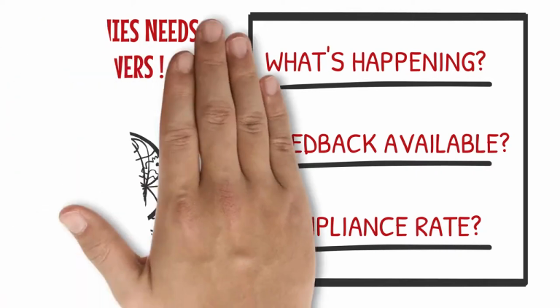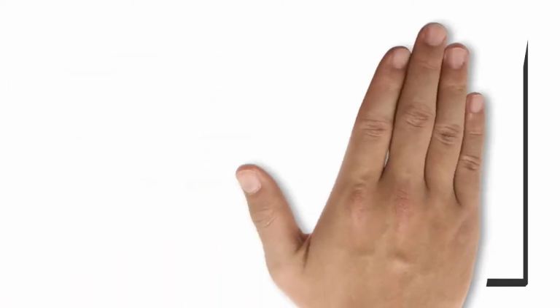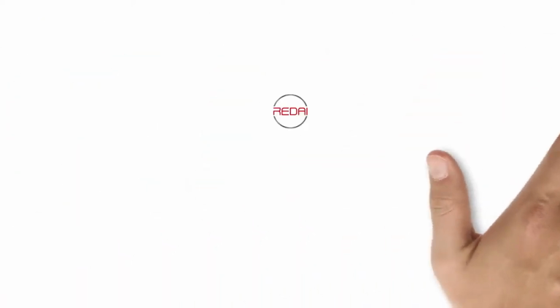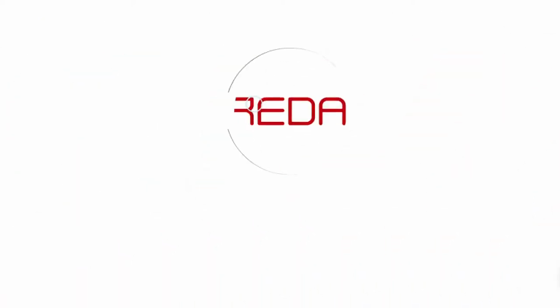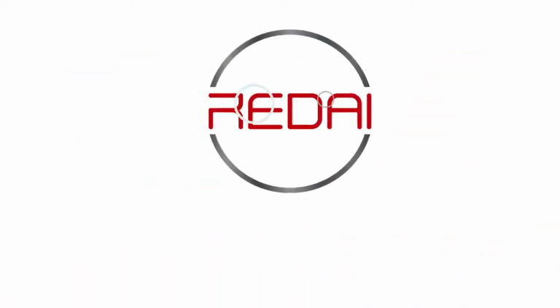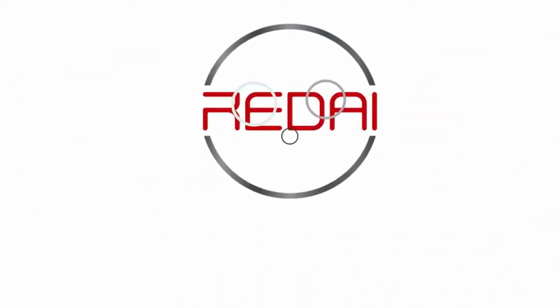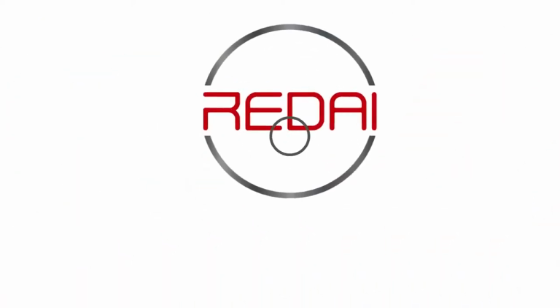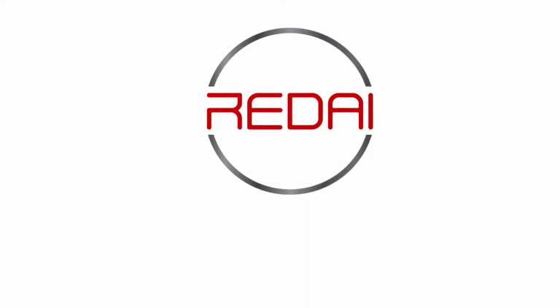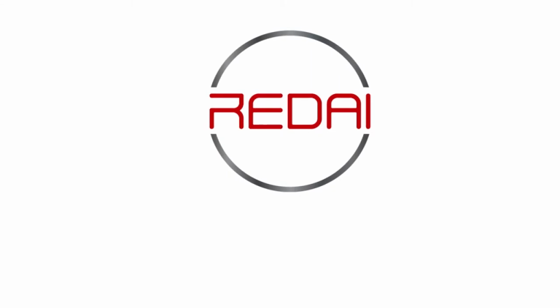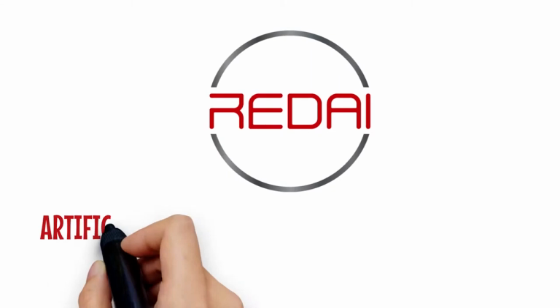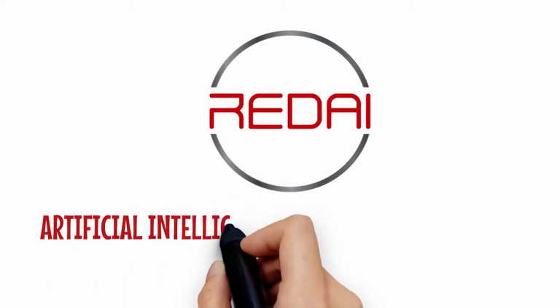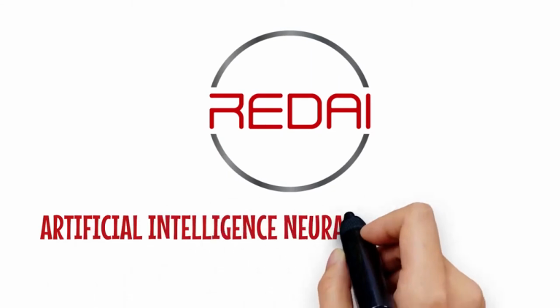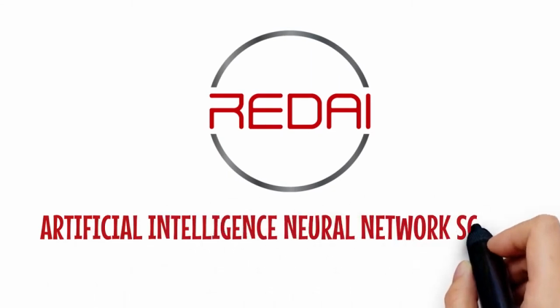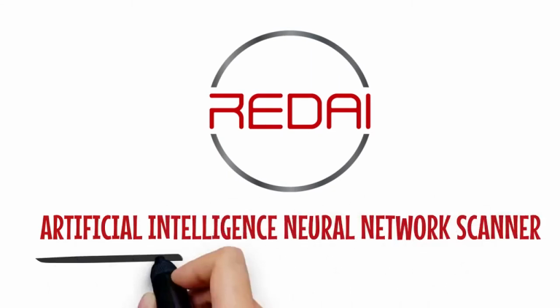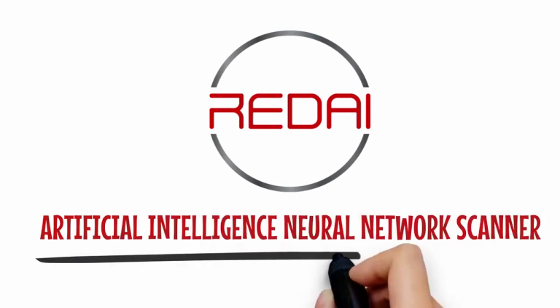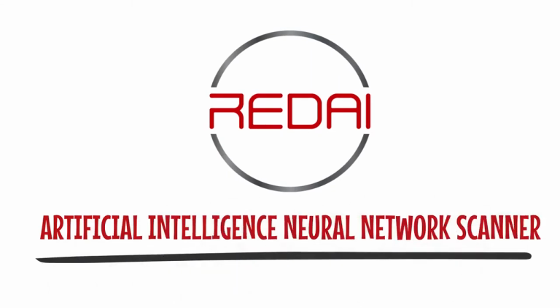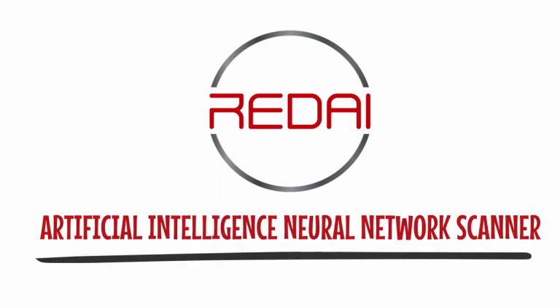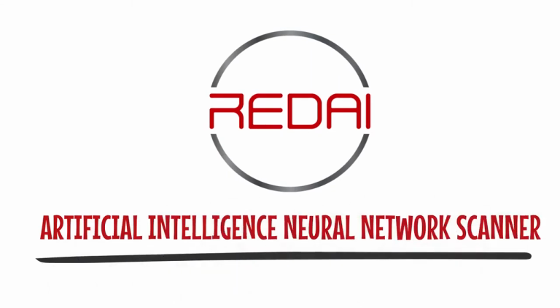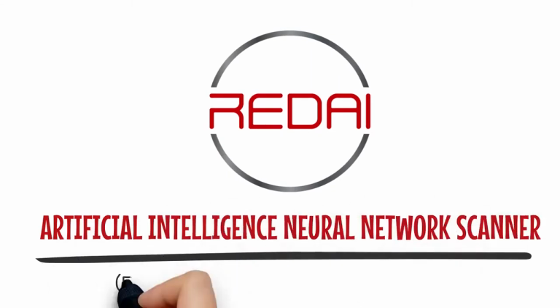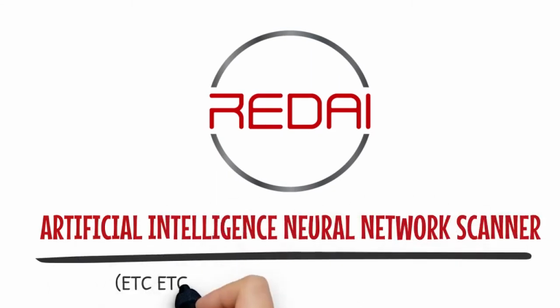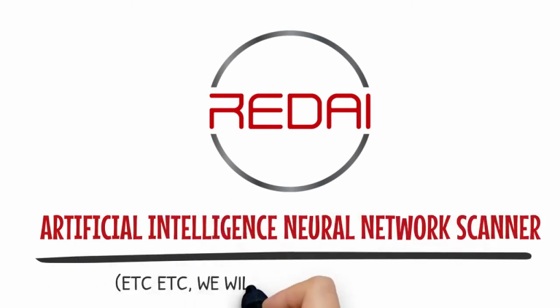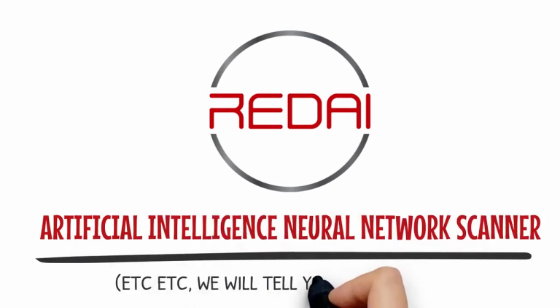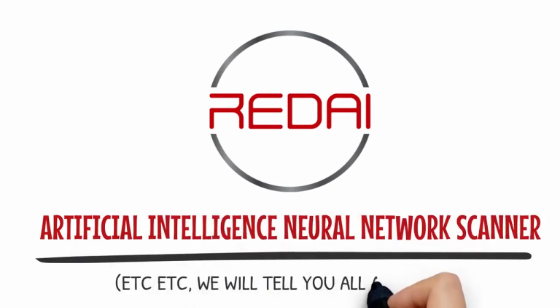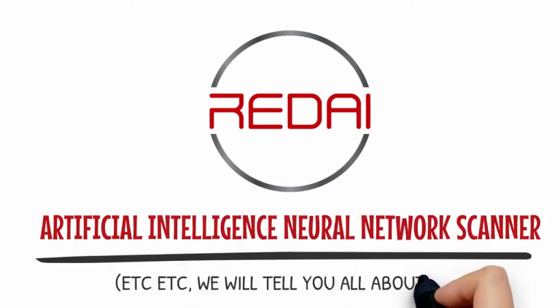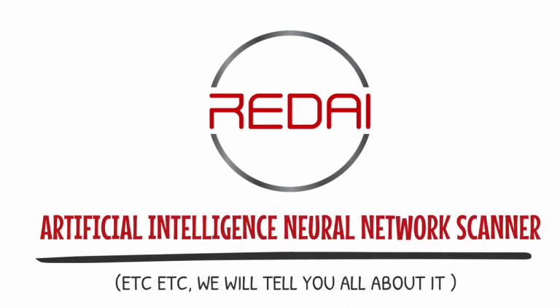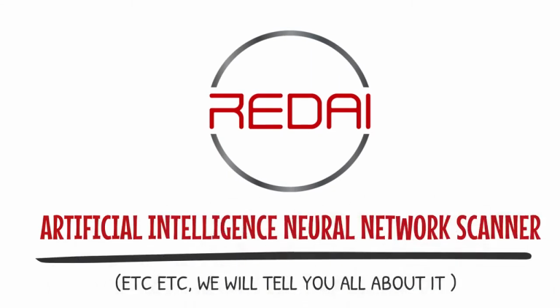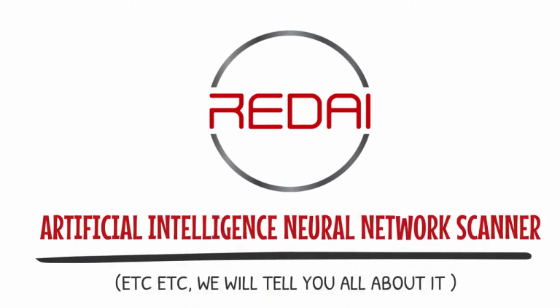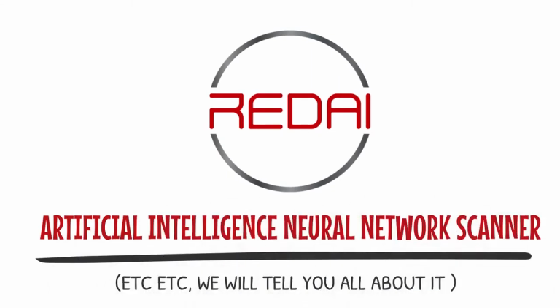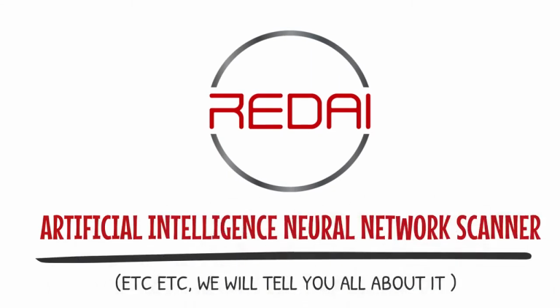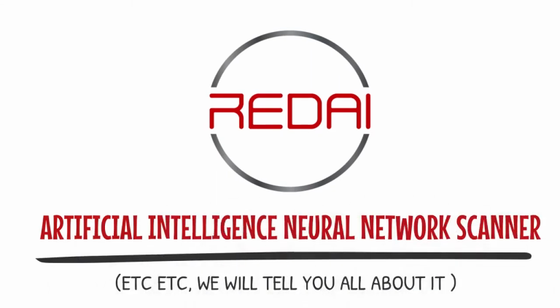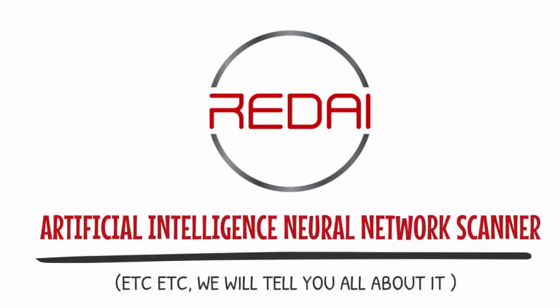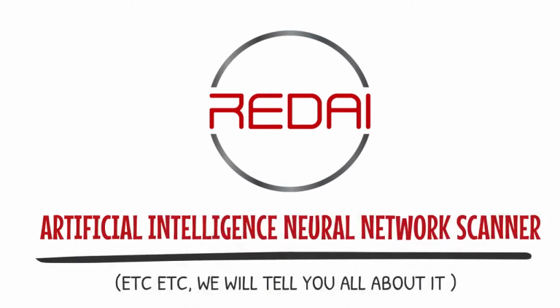RedEye offers the solution and peace of mind from all these problems. So how does it work?